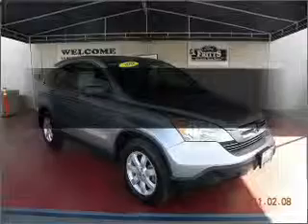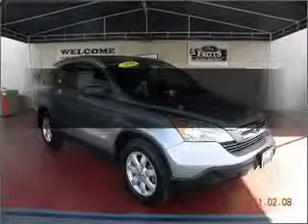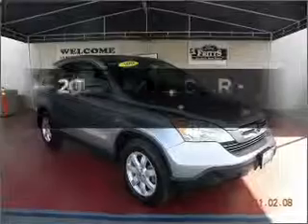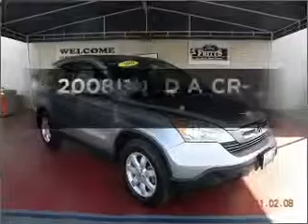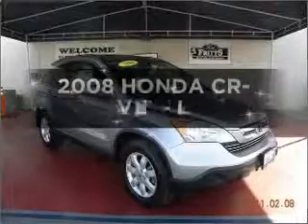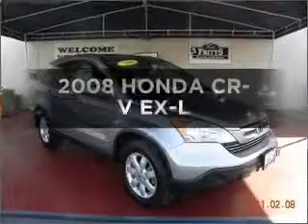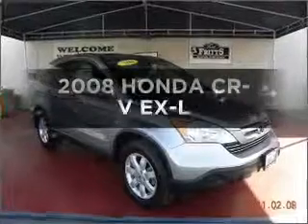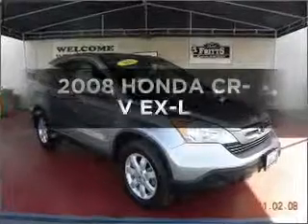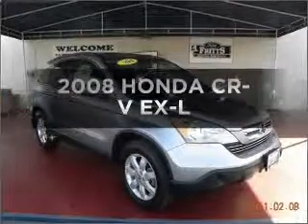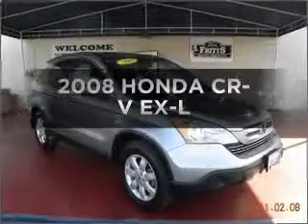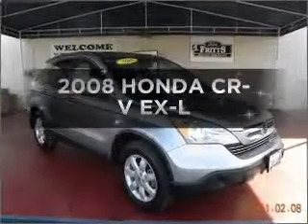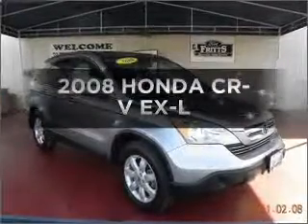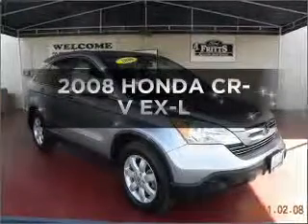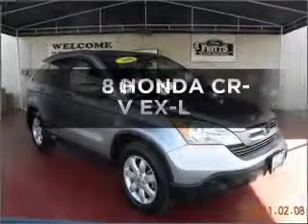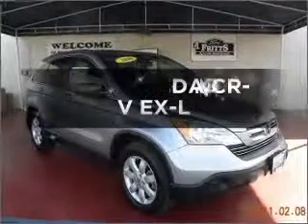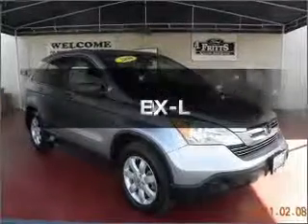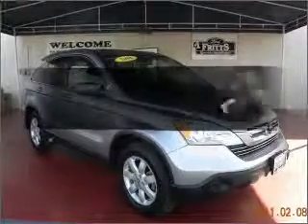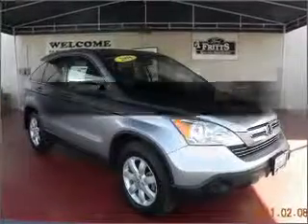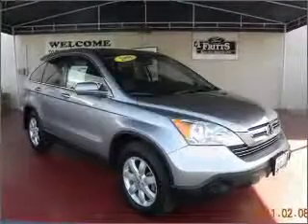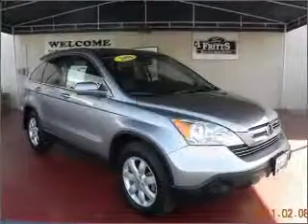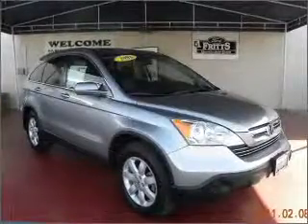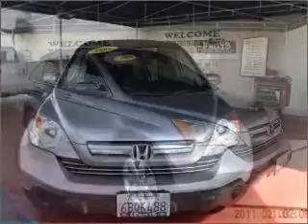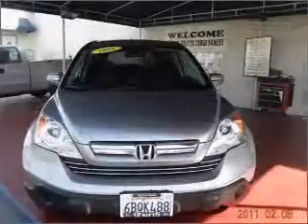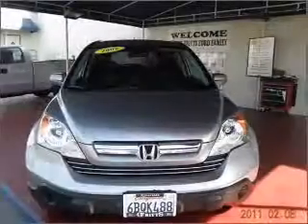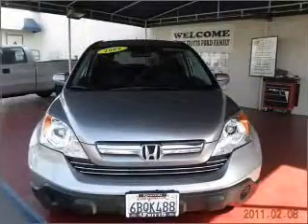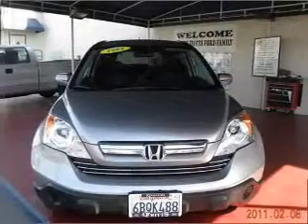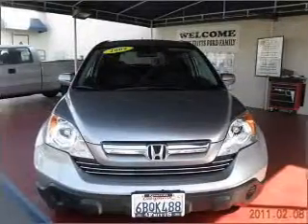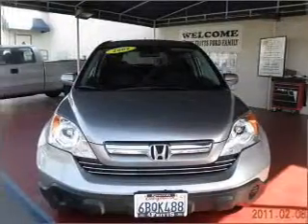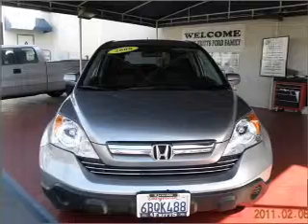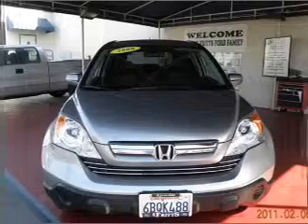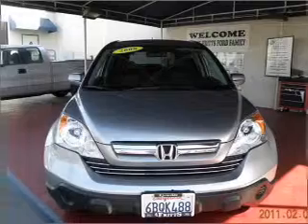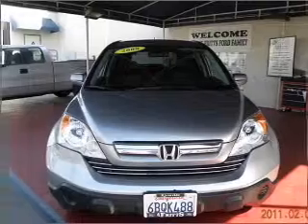Introducing the 2008 Honda CR-V. Everything you need under one roof with this great vehicle.